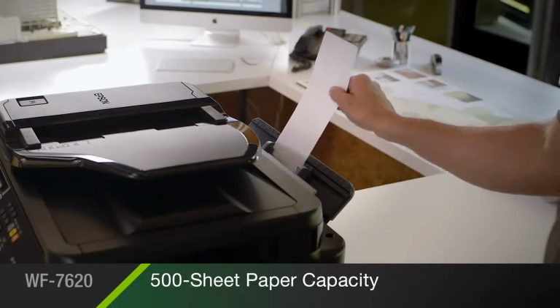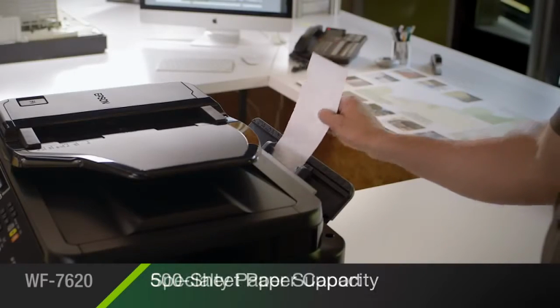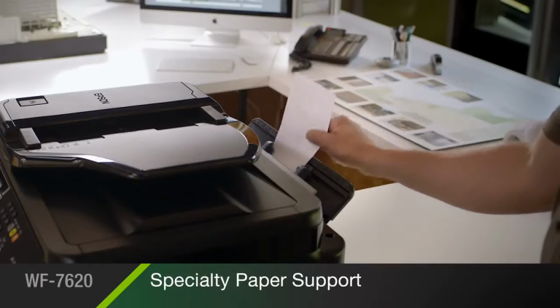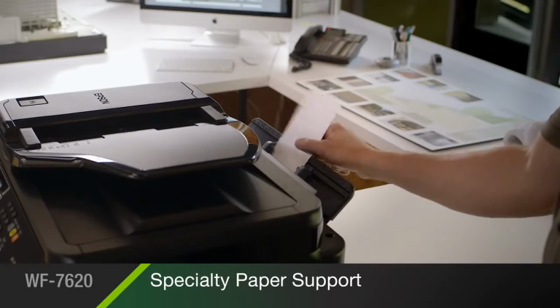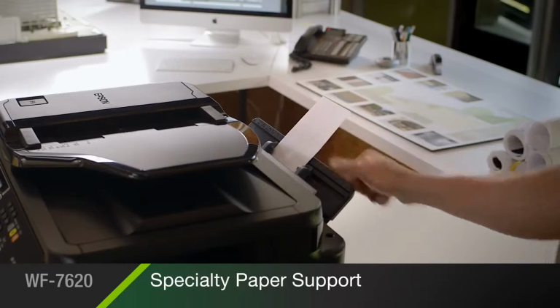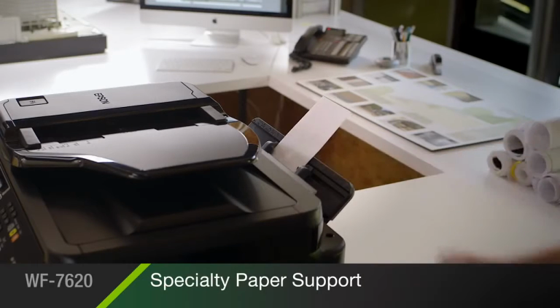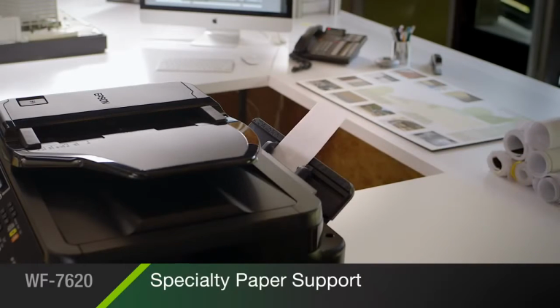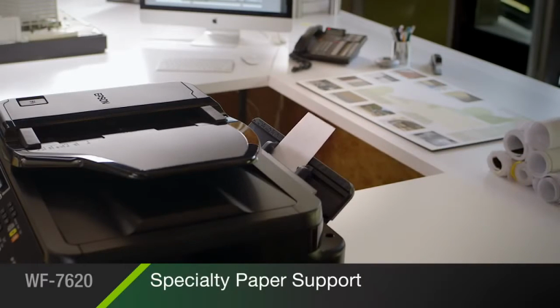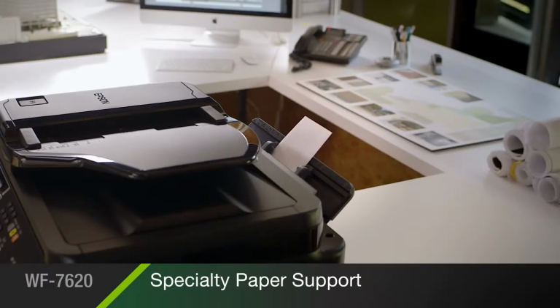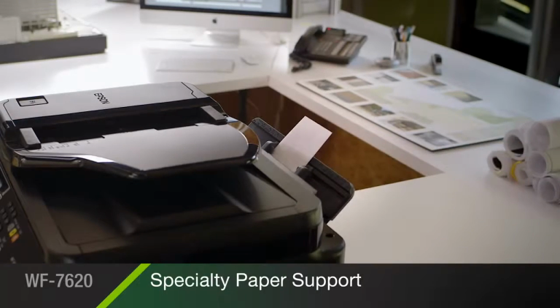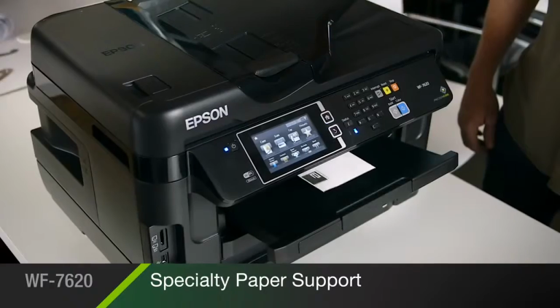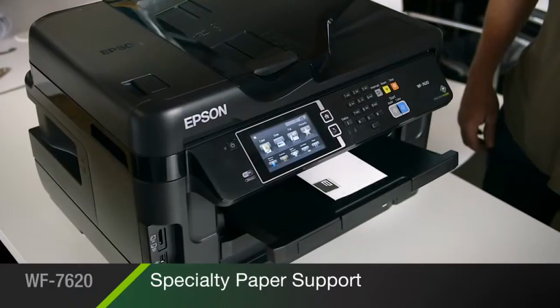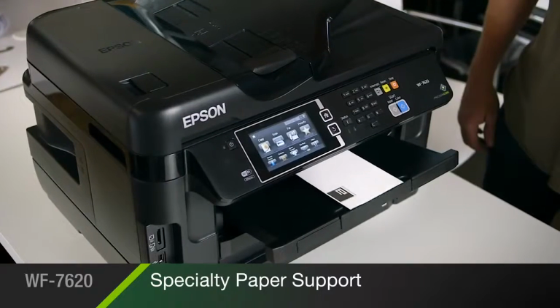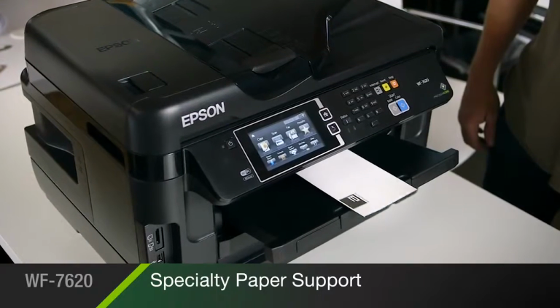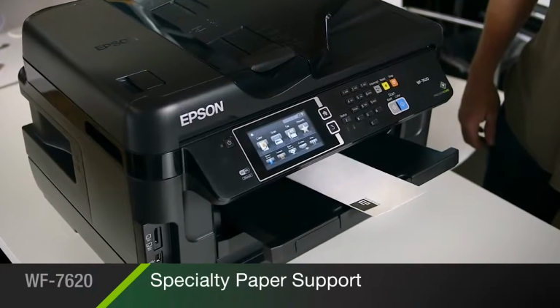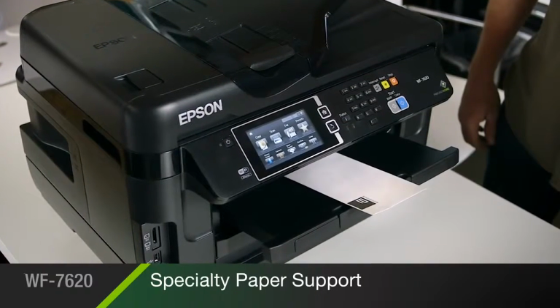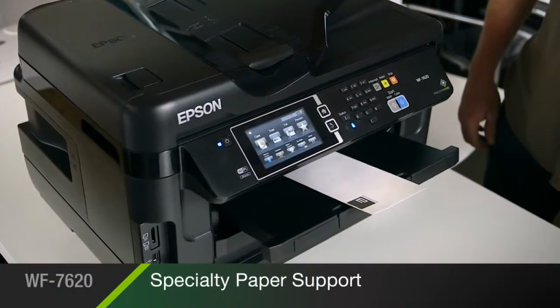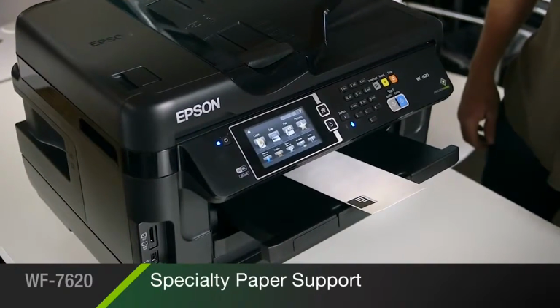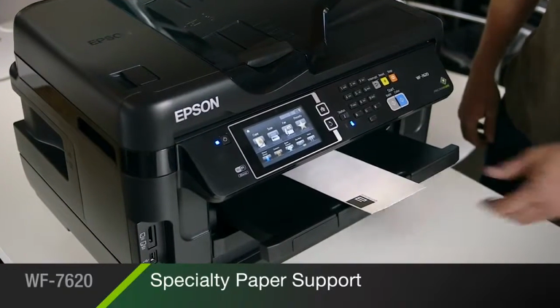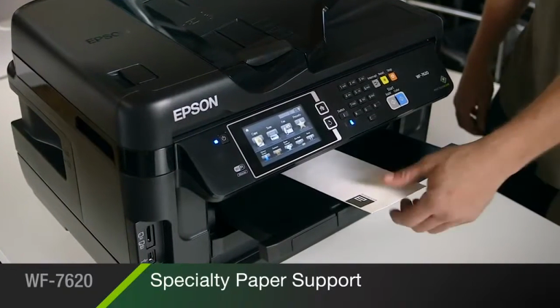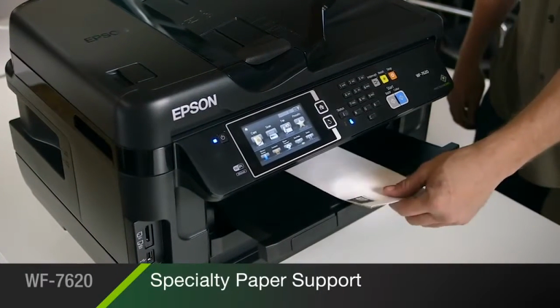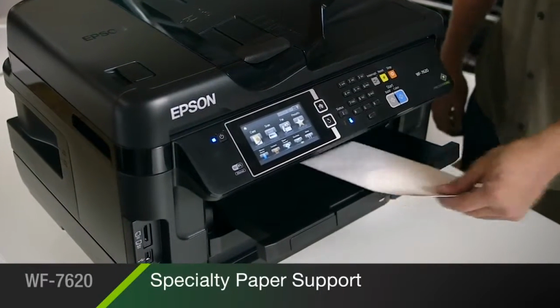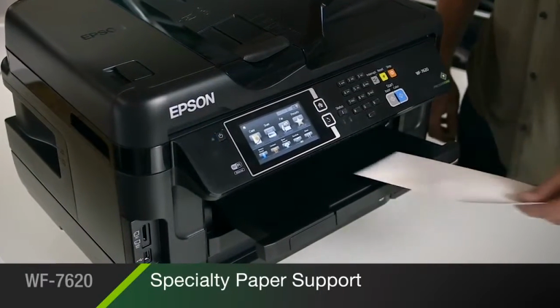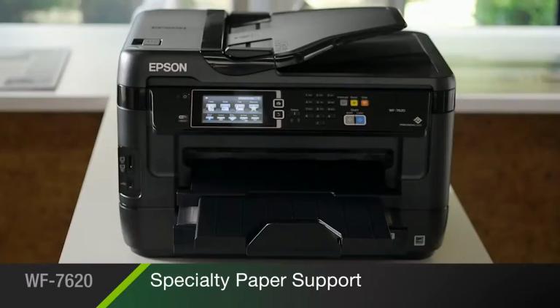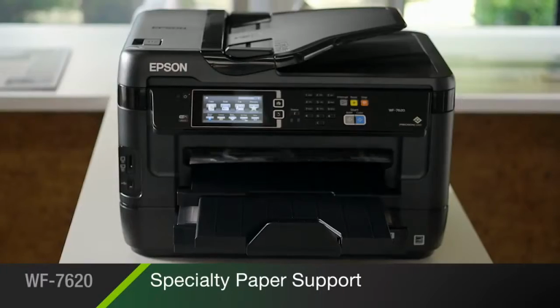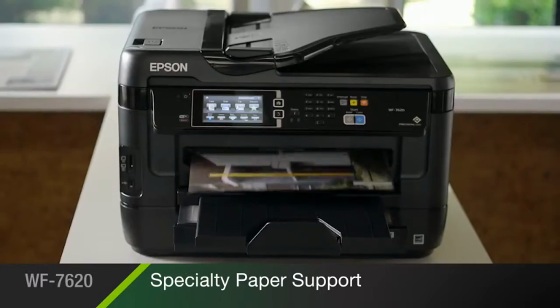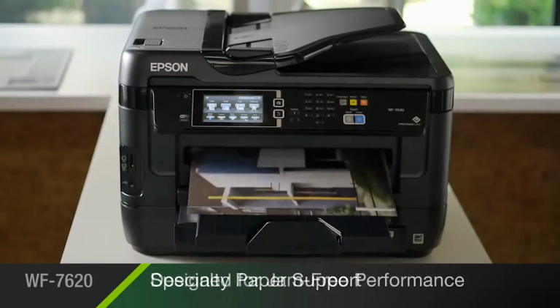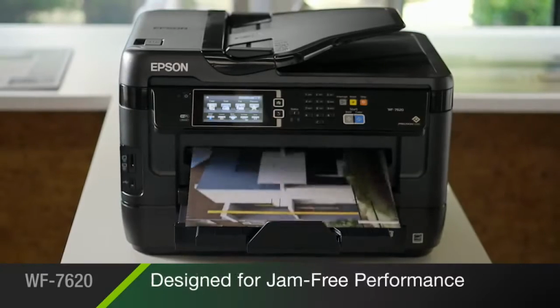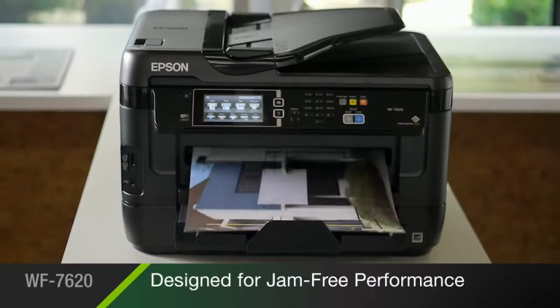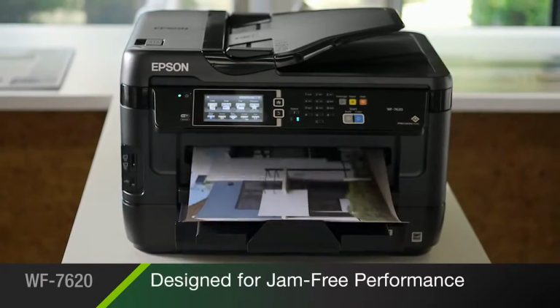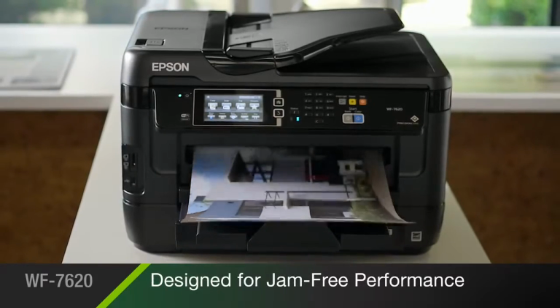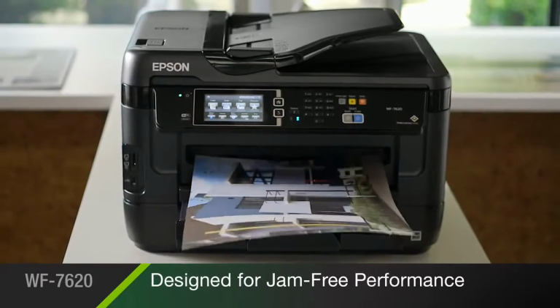Plus a rear tray for envelopes, card stock, and other specialty paper. And it's designed for reliable, jam-free performance.